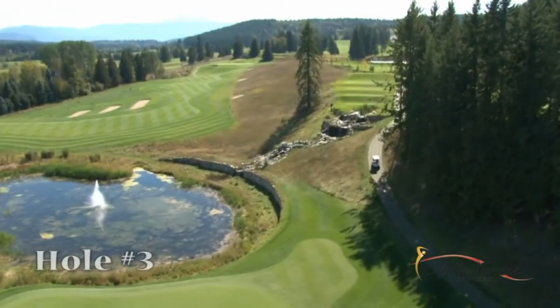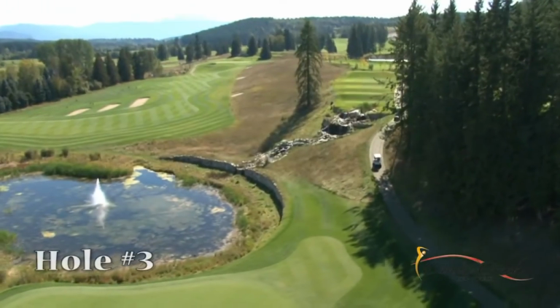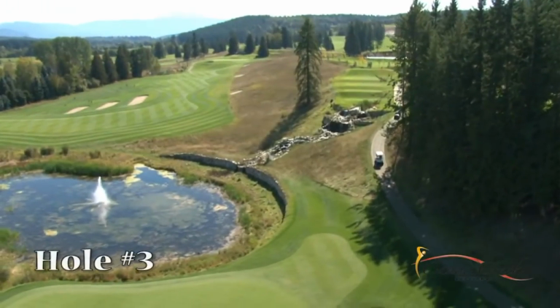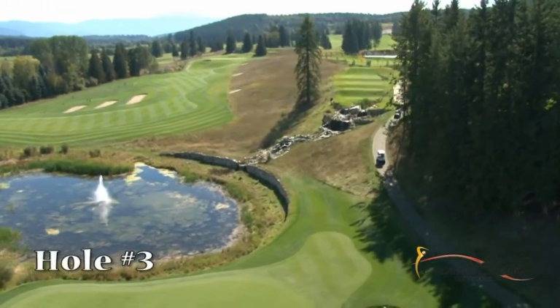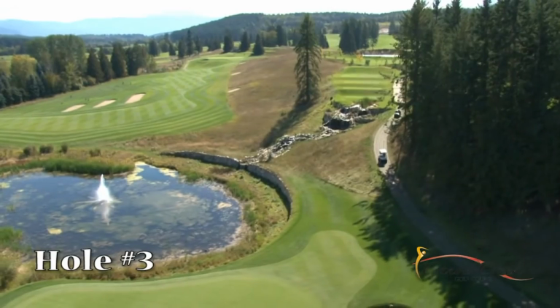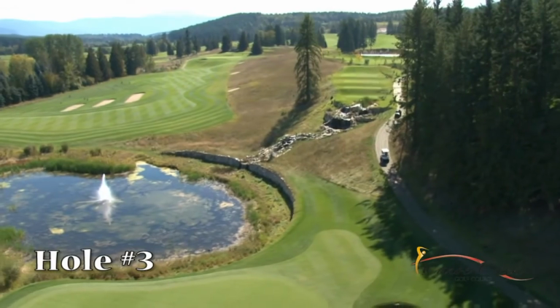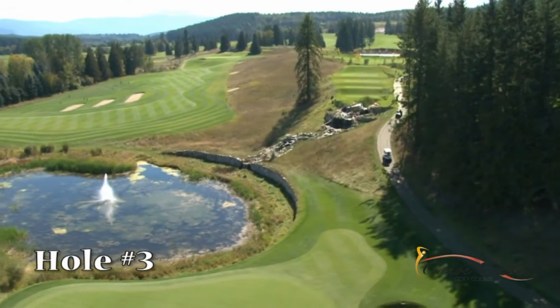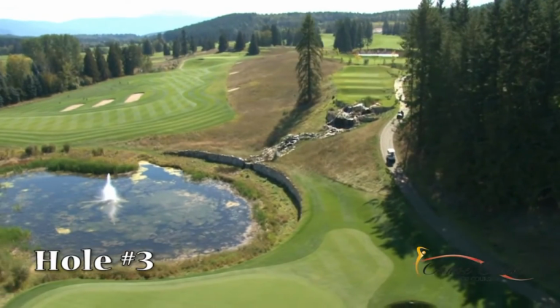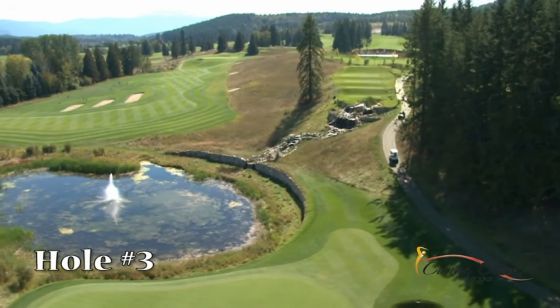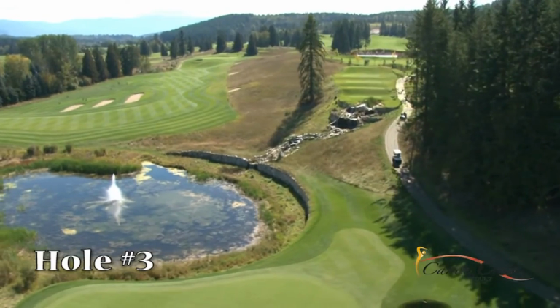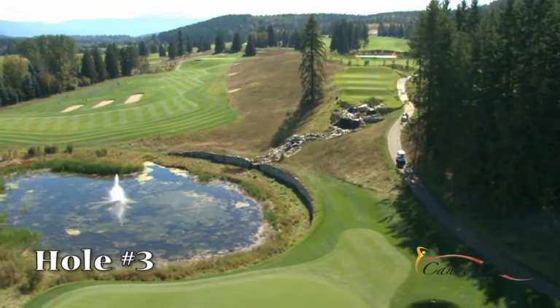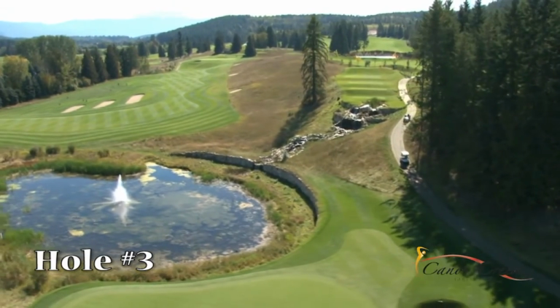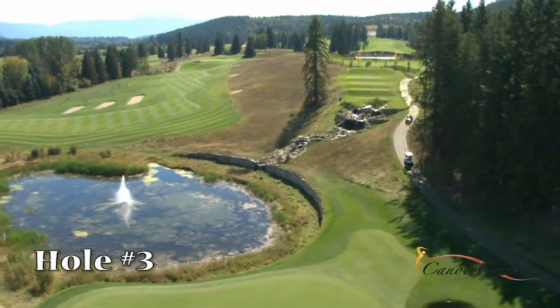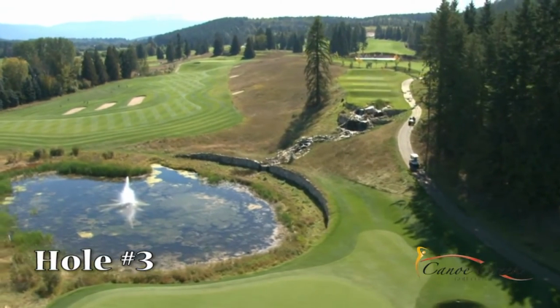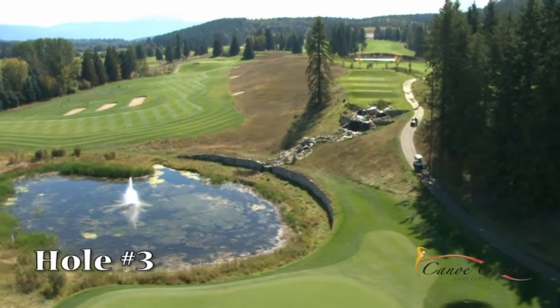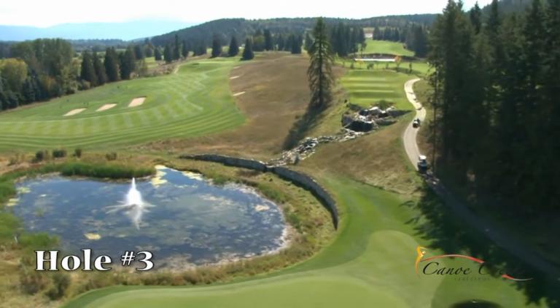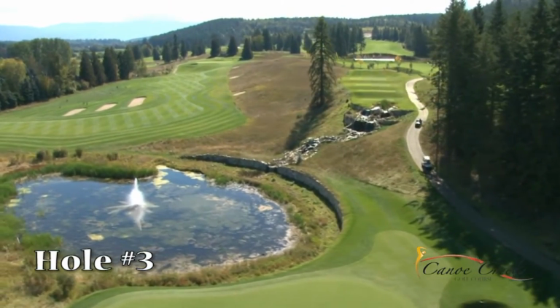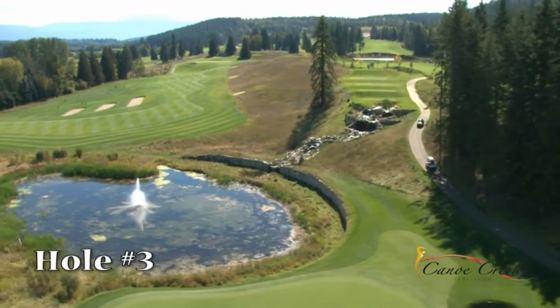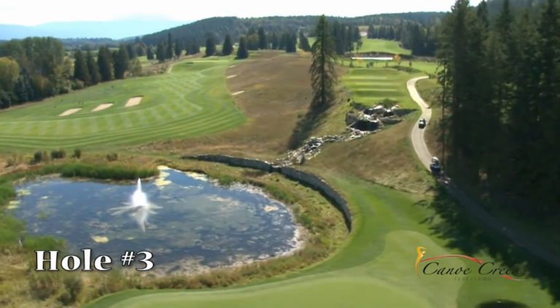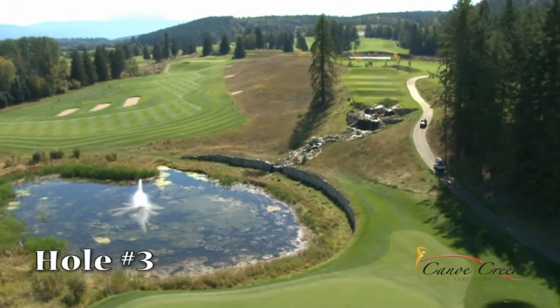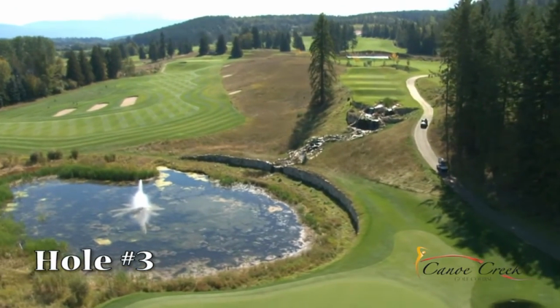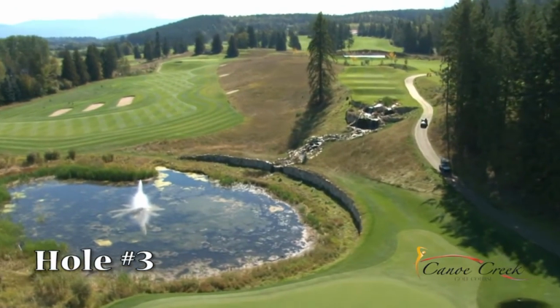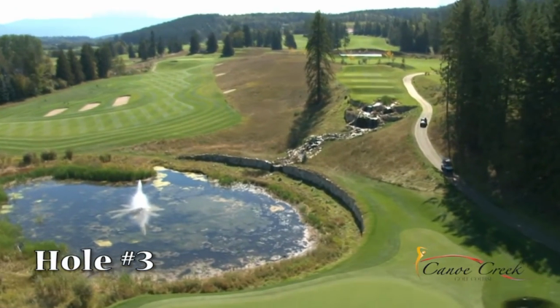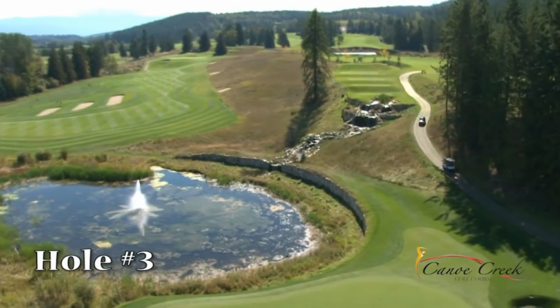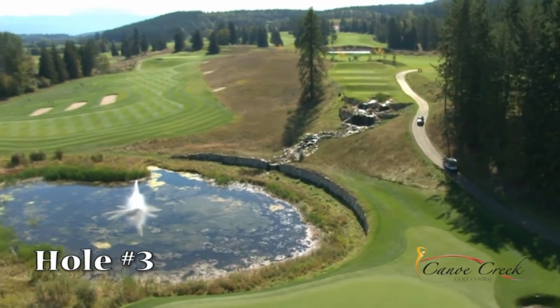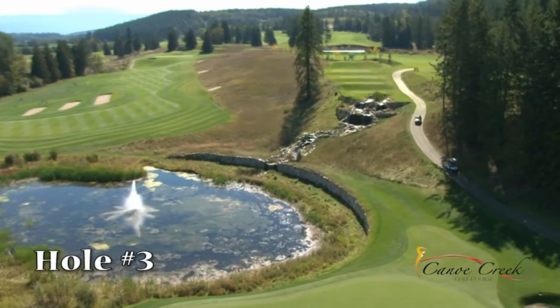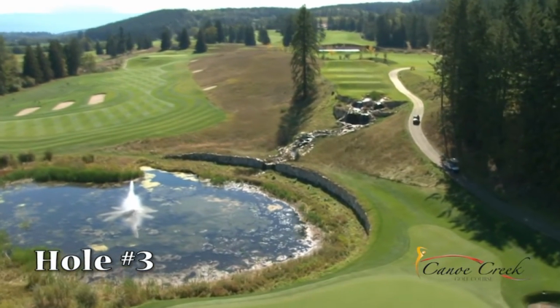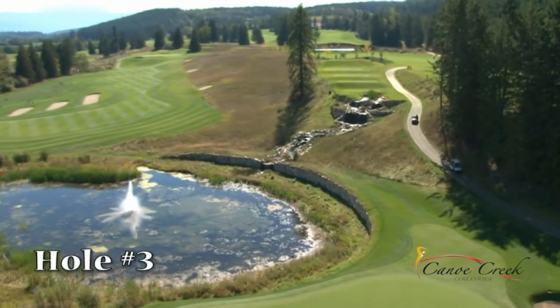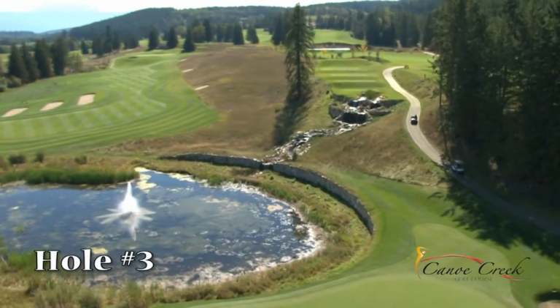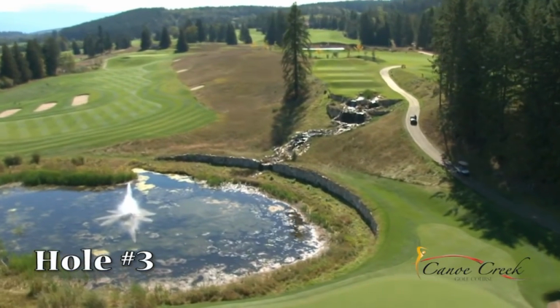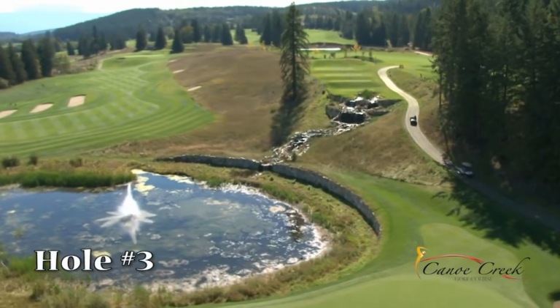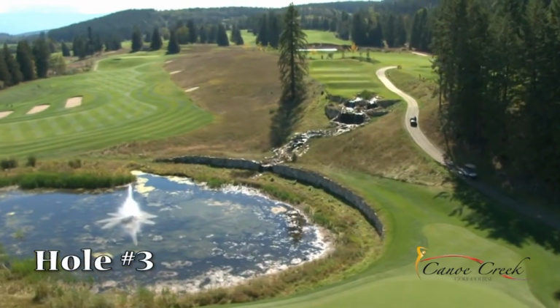Hole number 3 — the view from the tee or looking back up from the green is what makes it the front 9 signature hole.